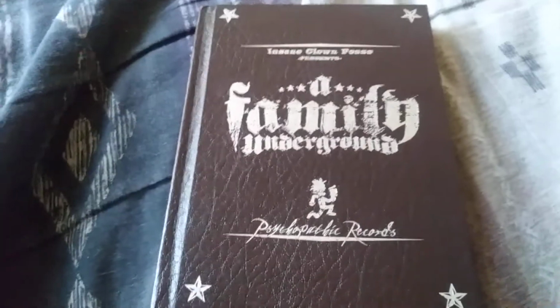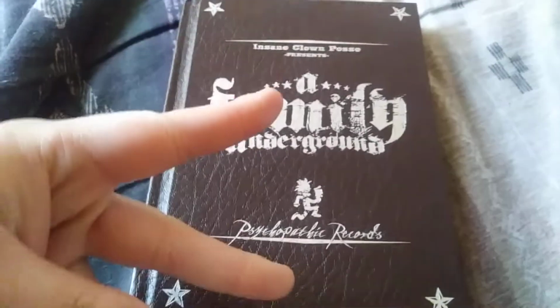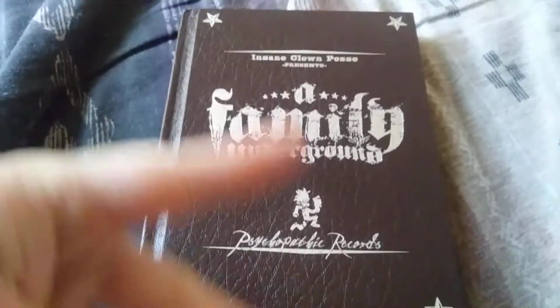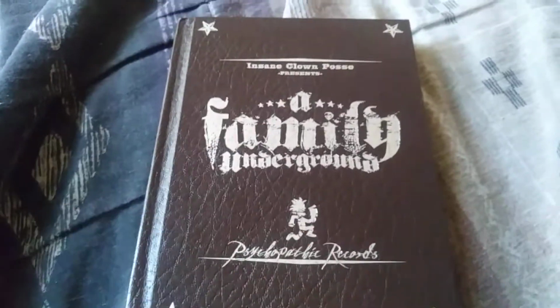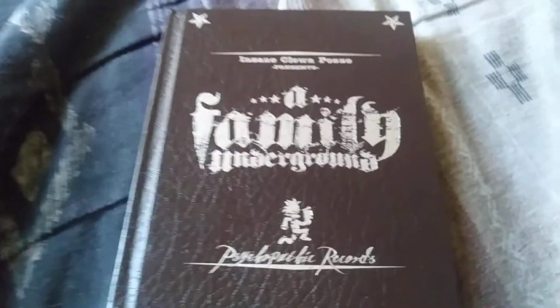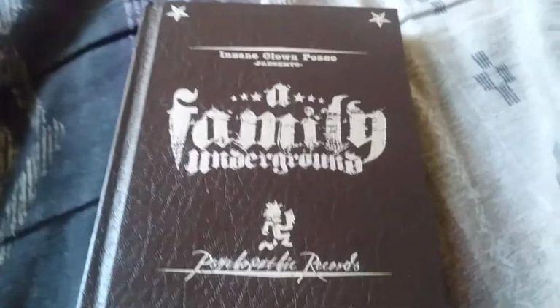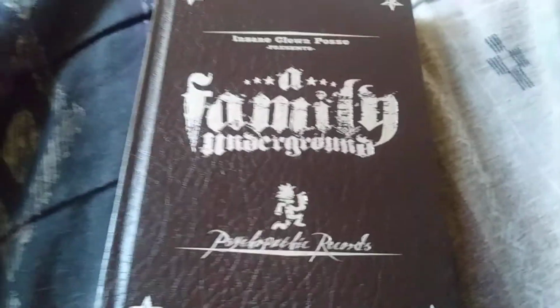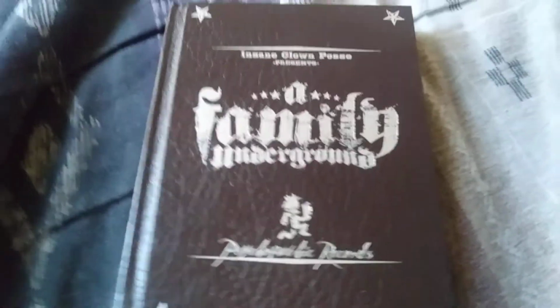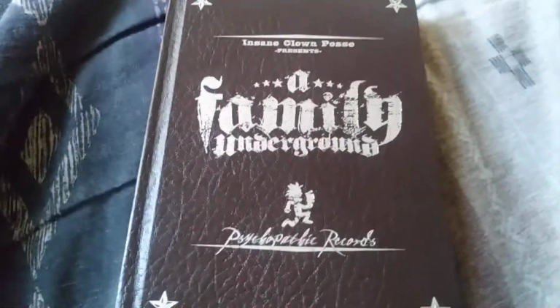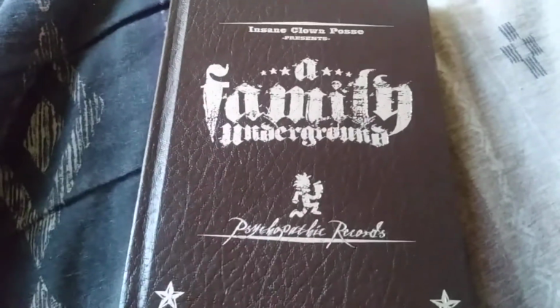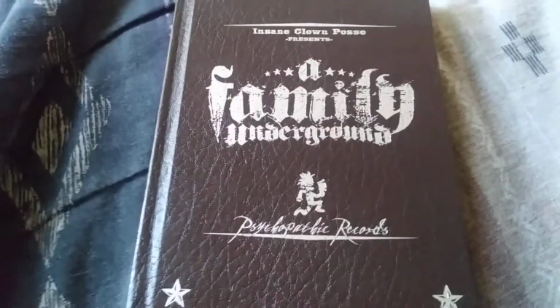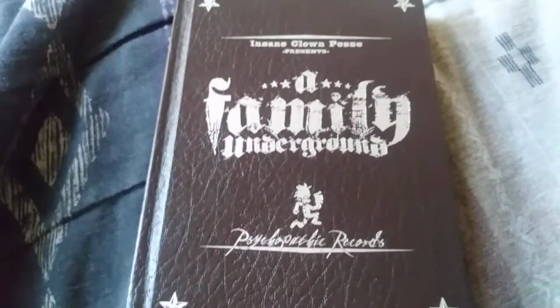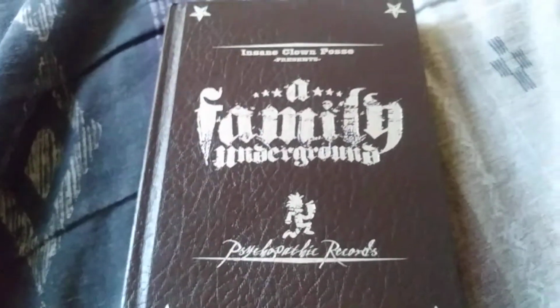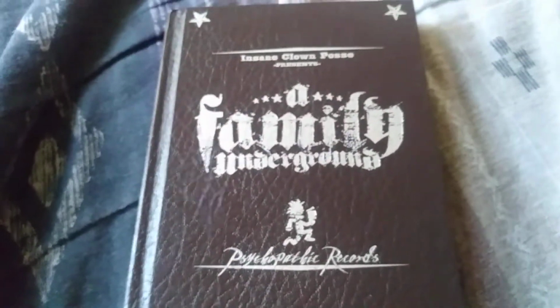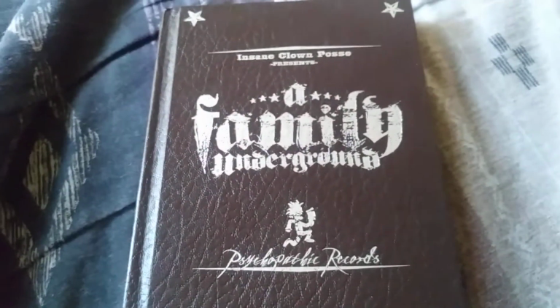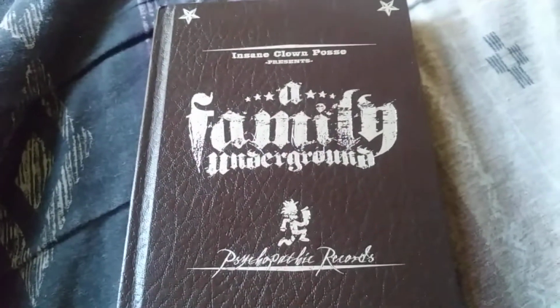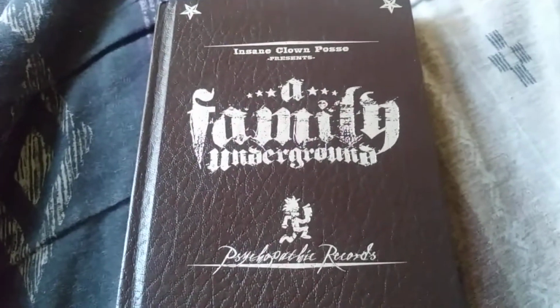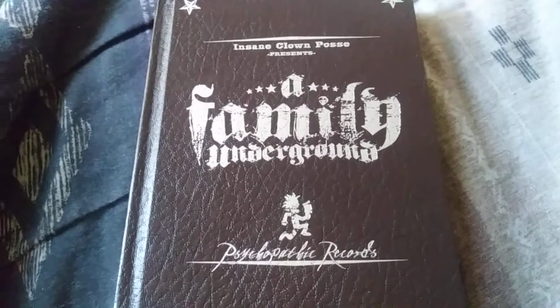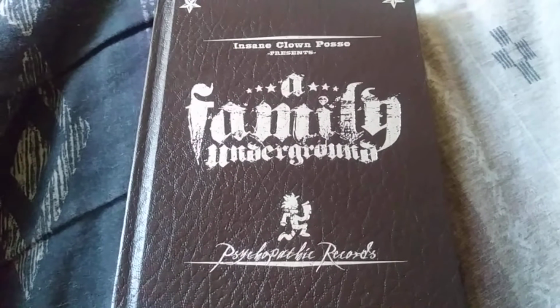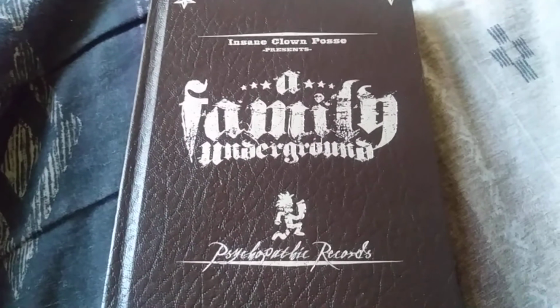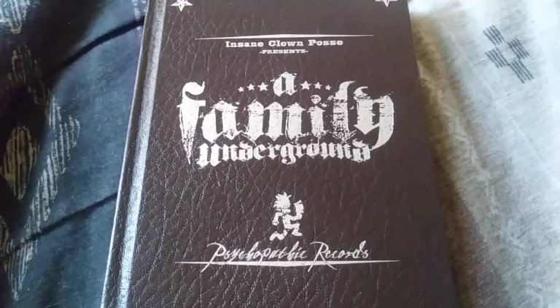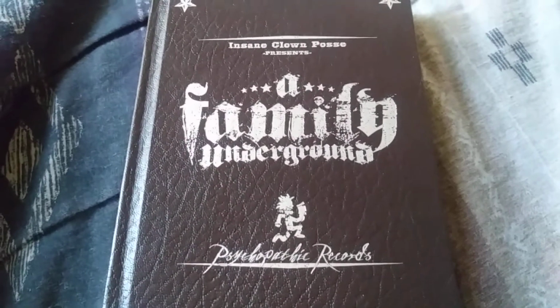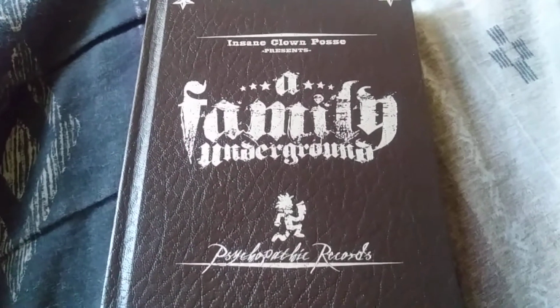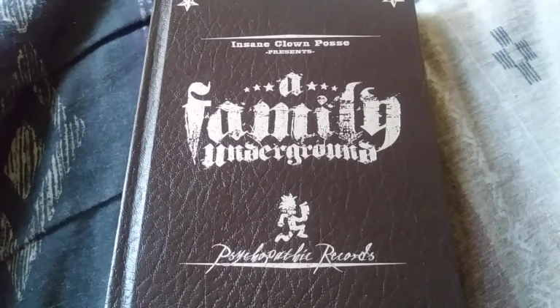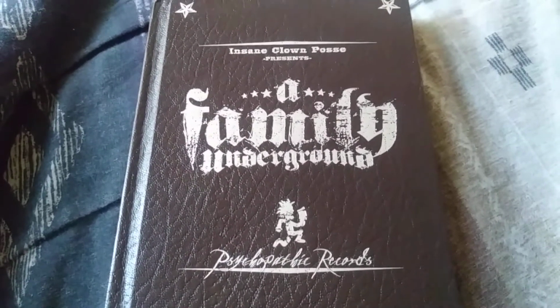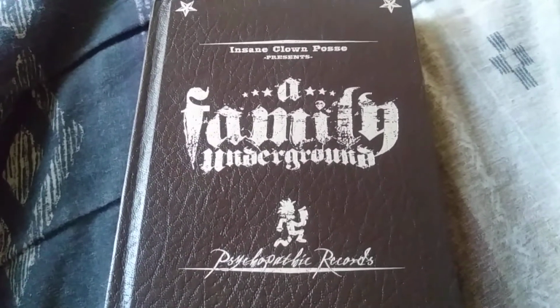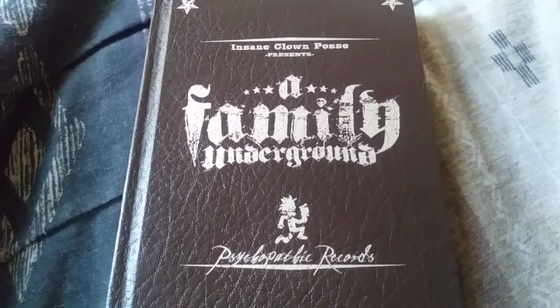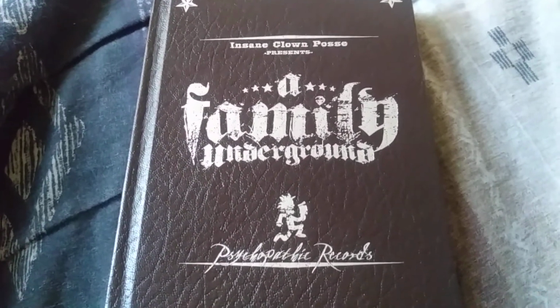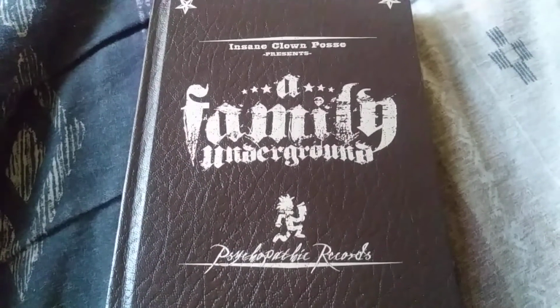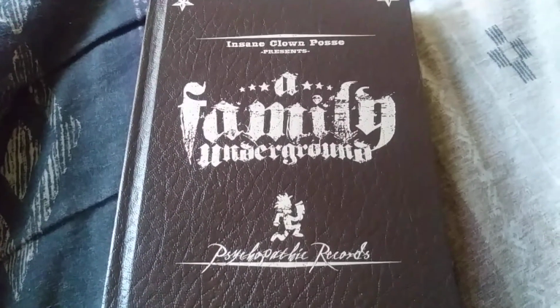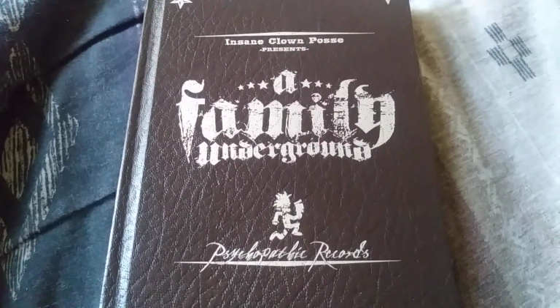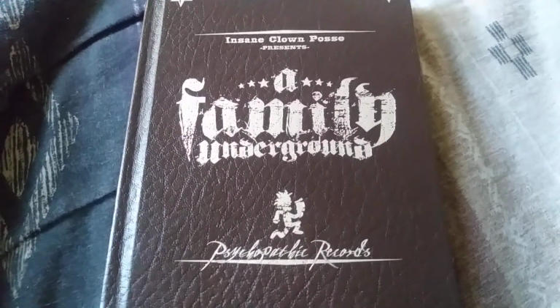Hey guys, it's Fat Kits. Today's unboxing is going to be ICP Family Underground, so yeah.